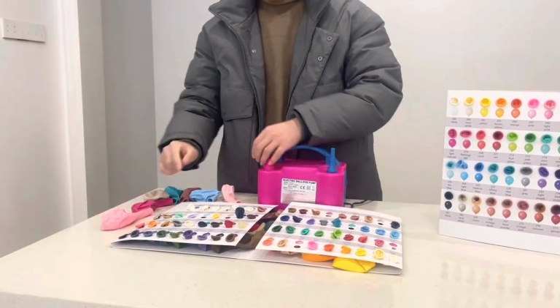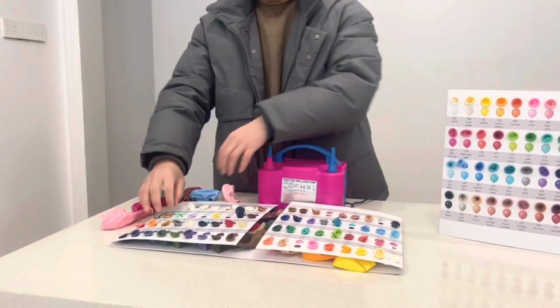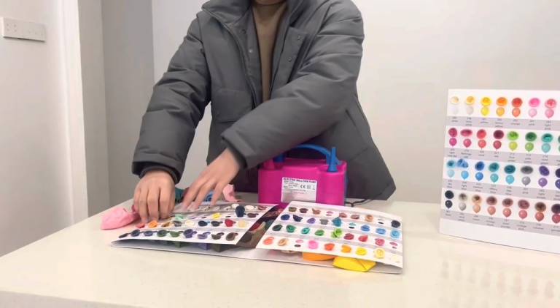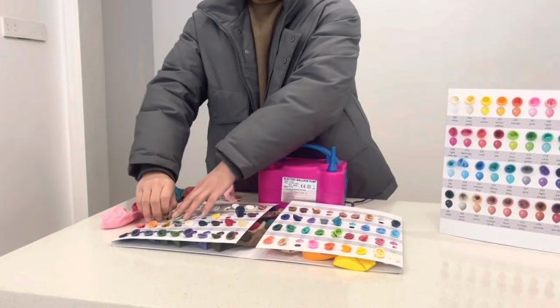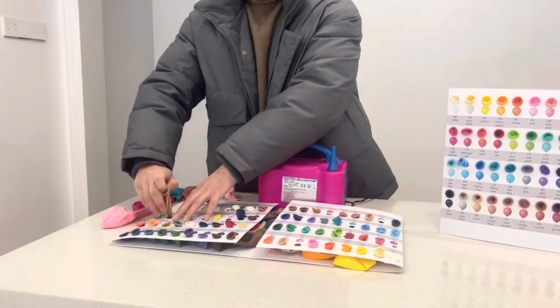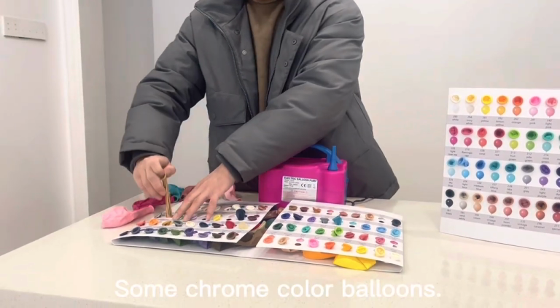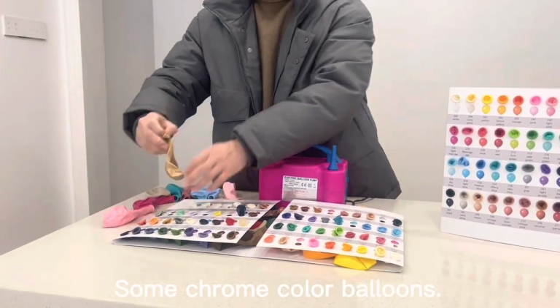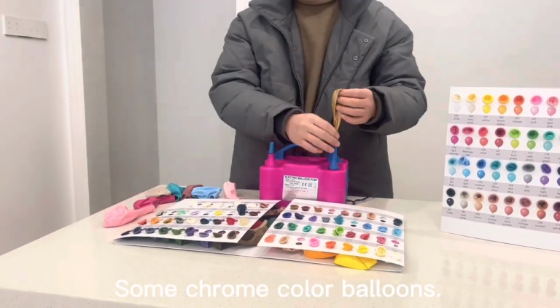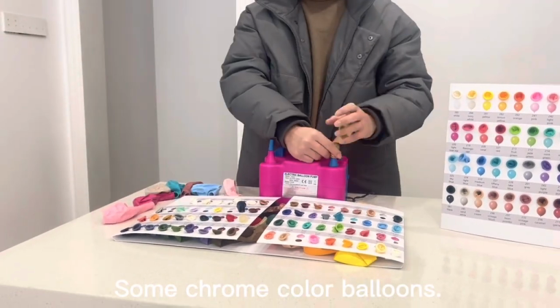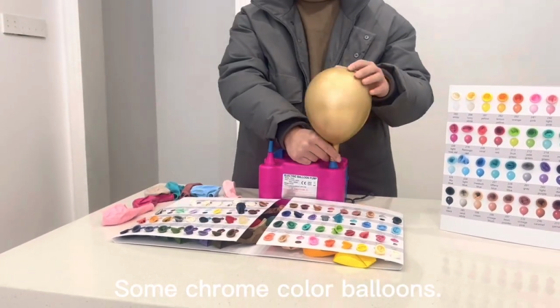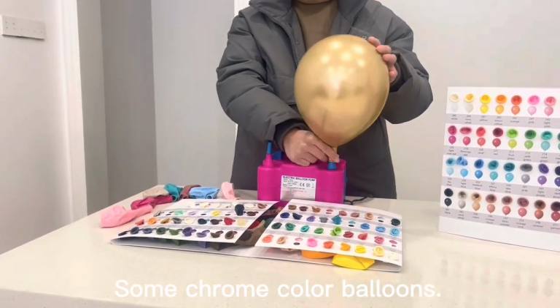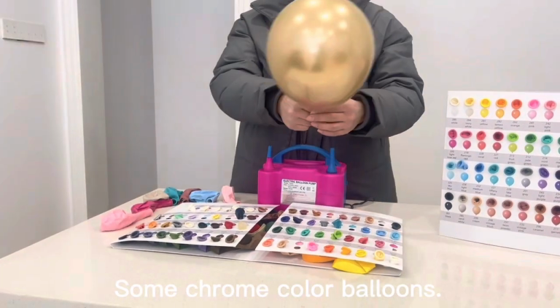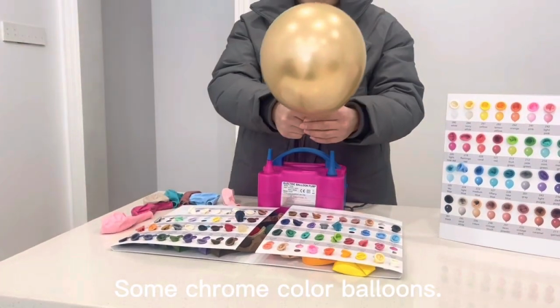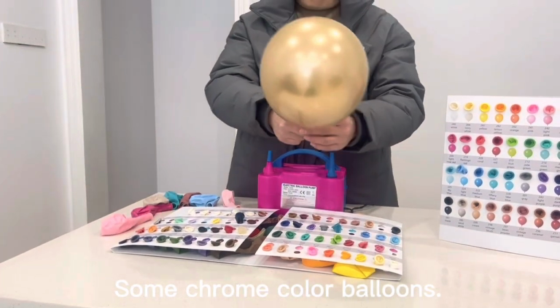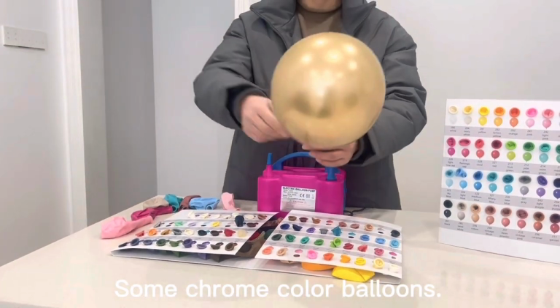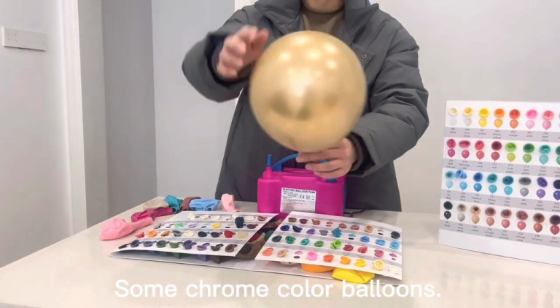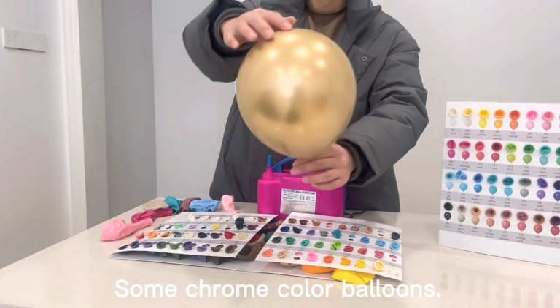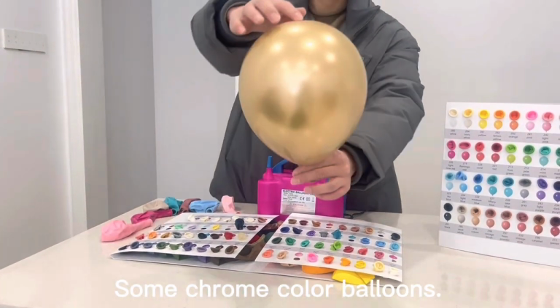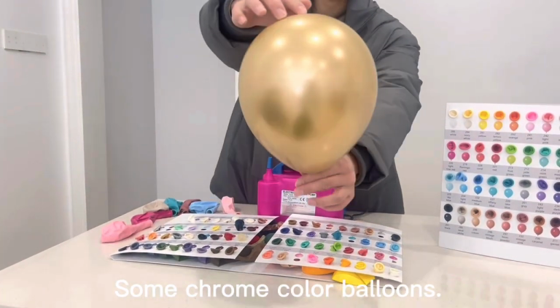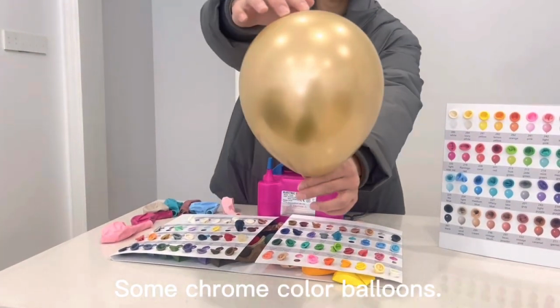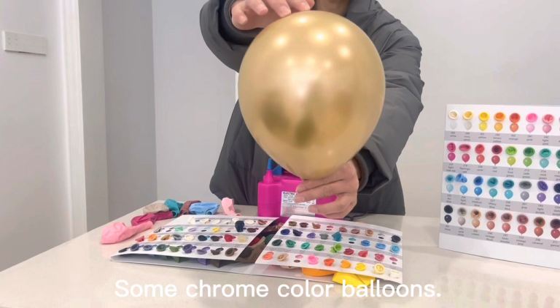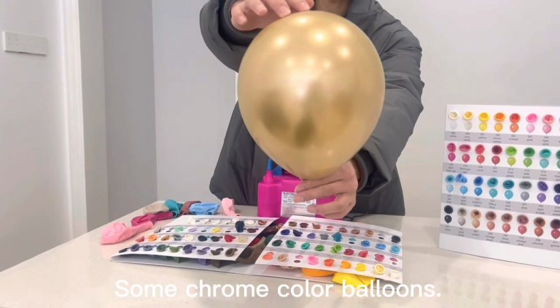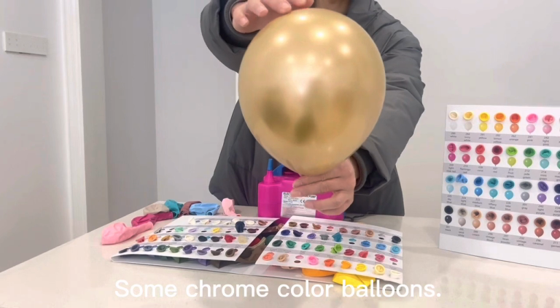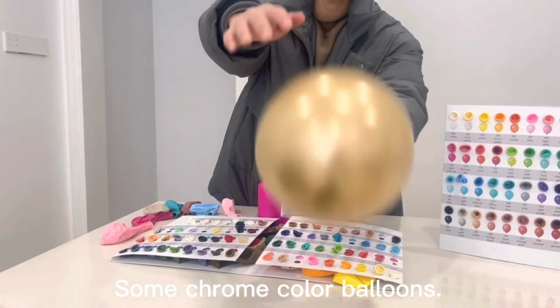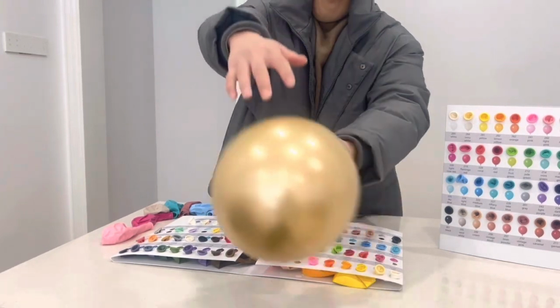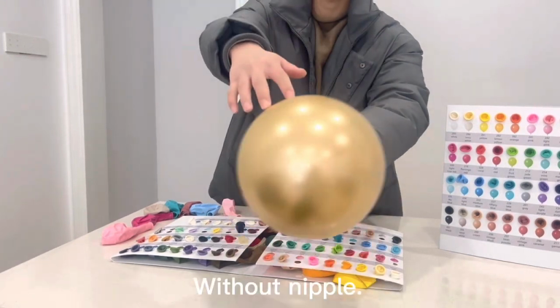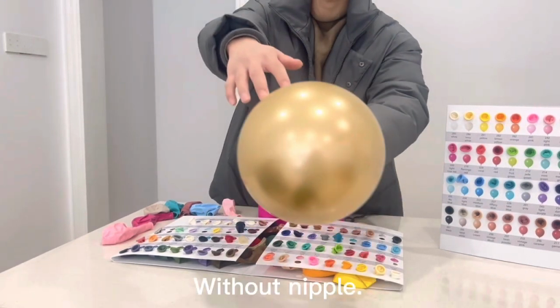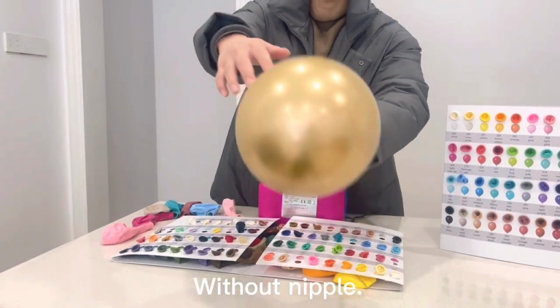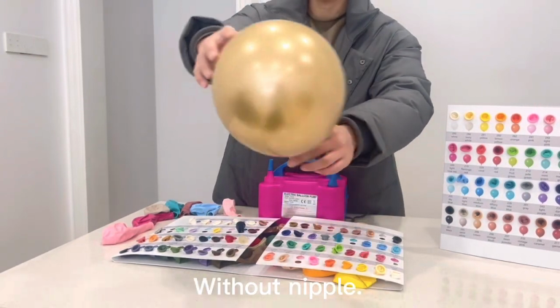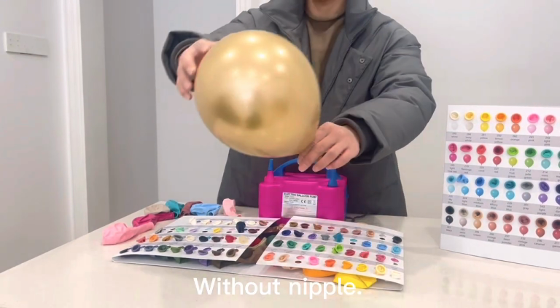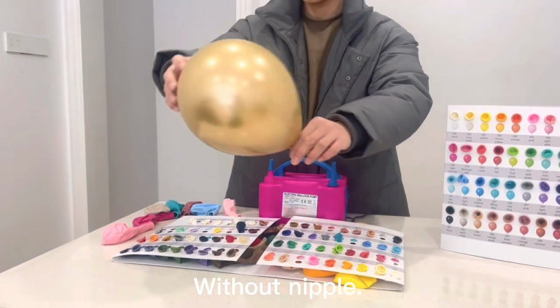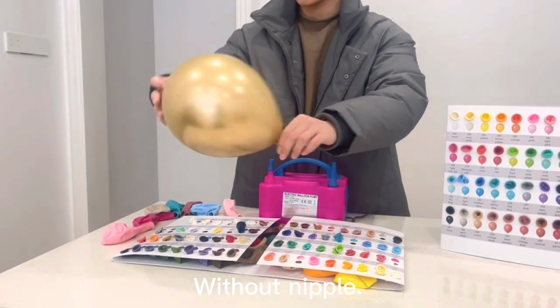Some chrome color balloons, without nipple.